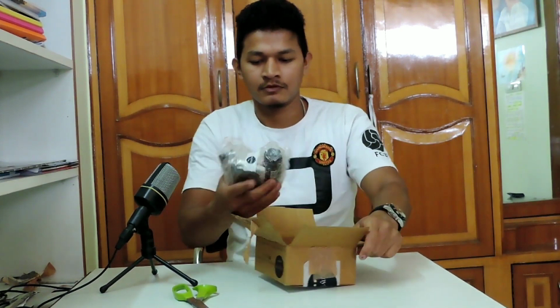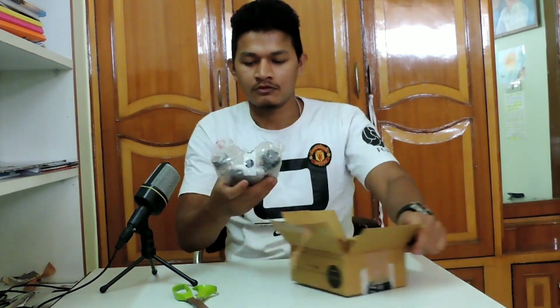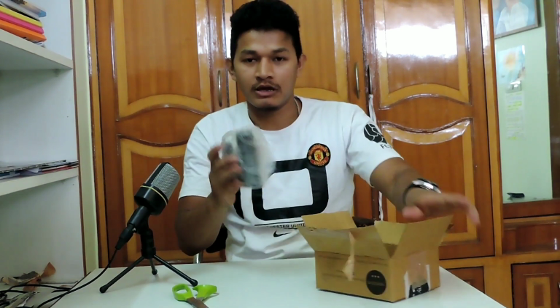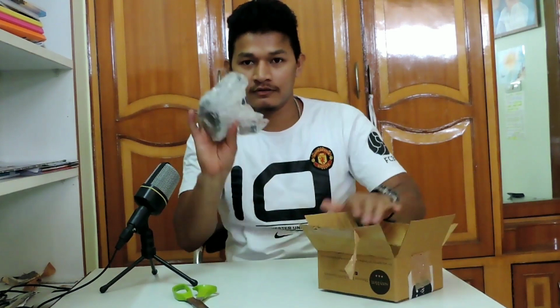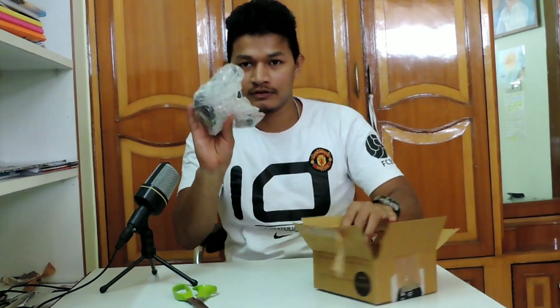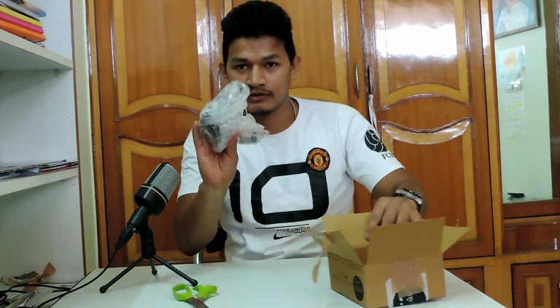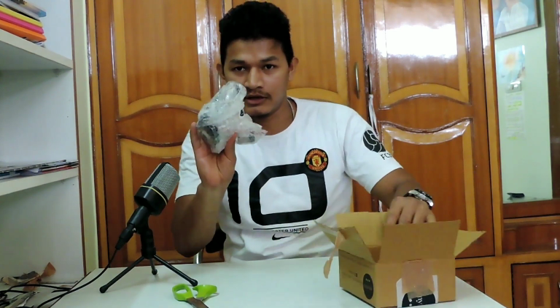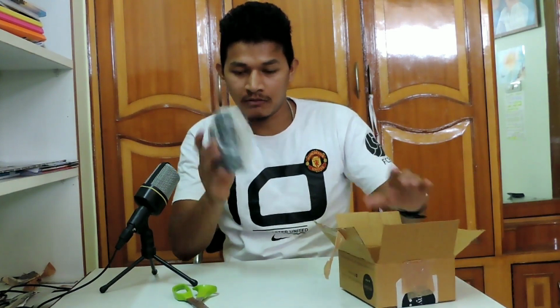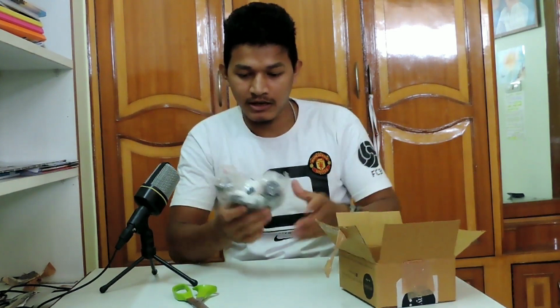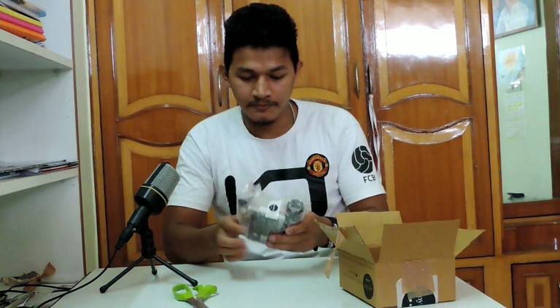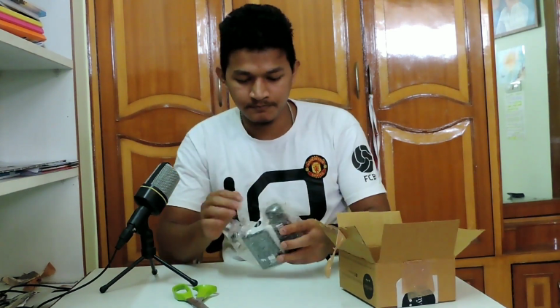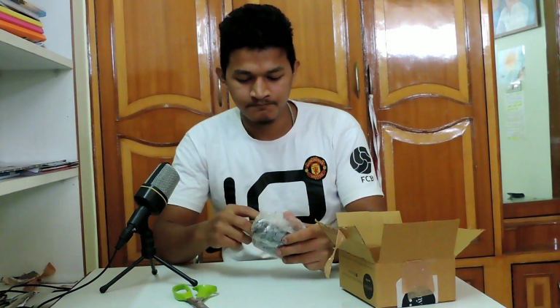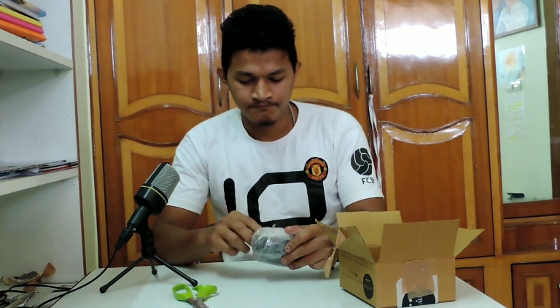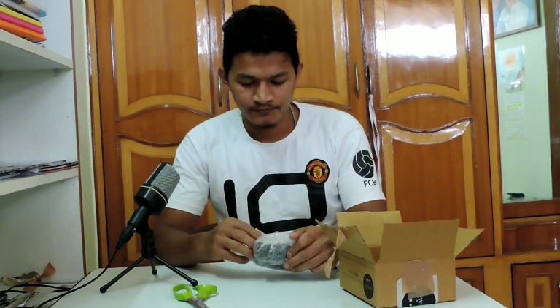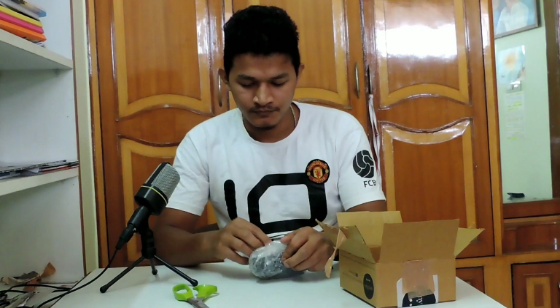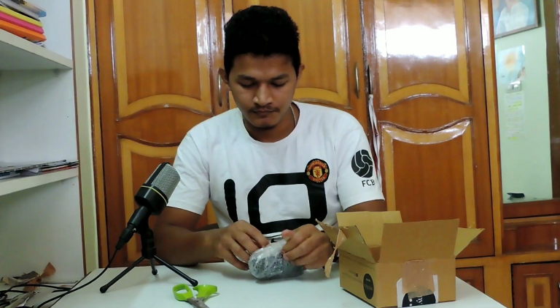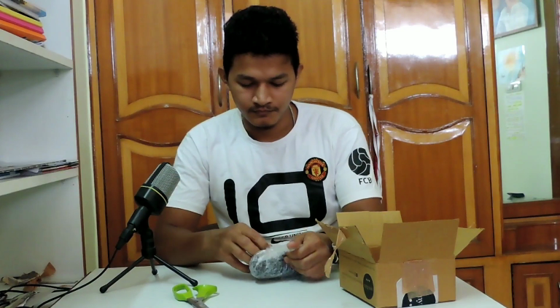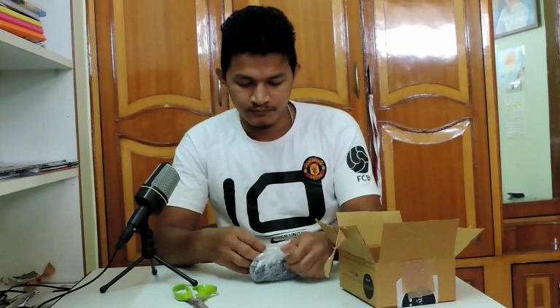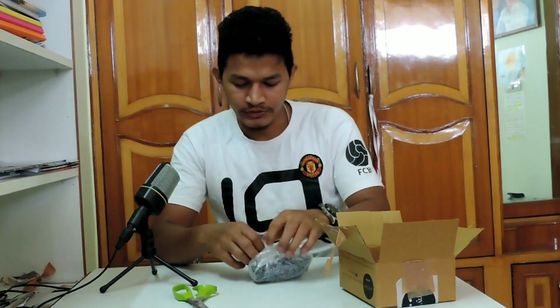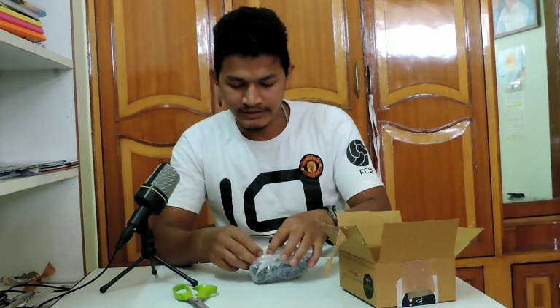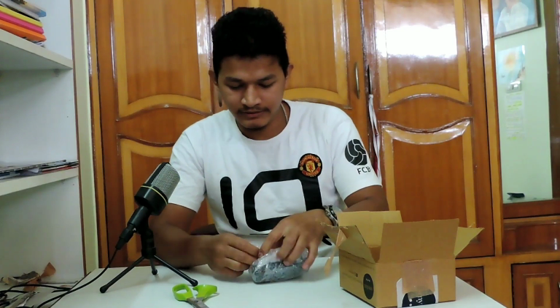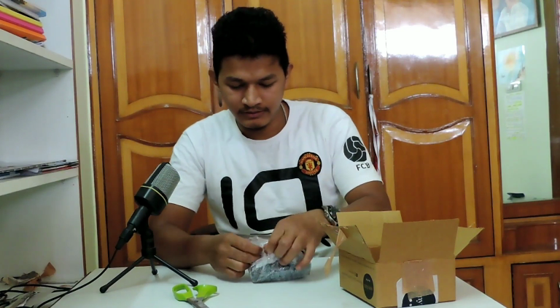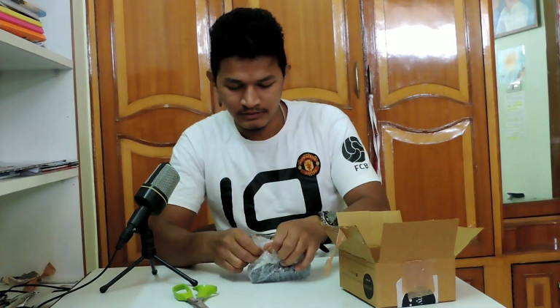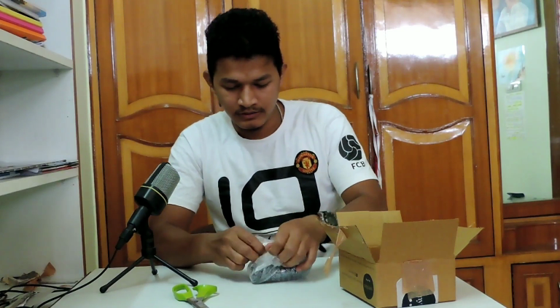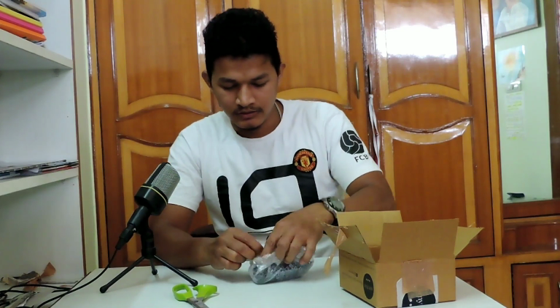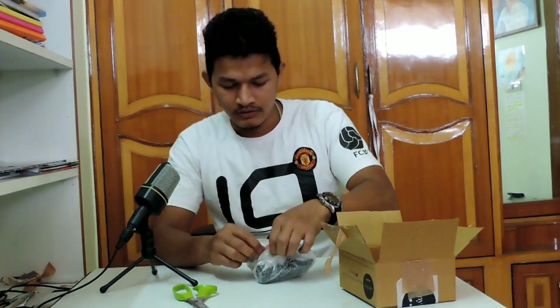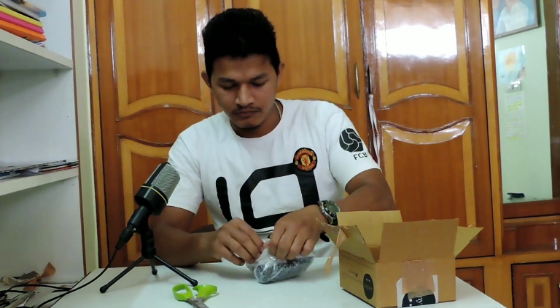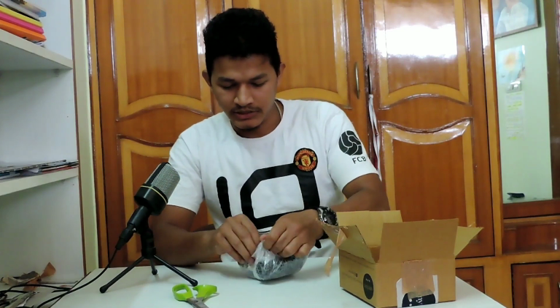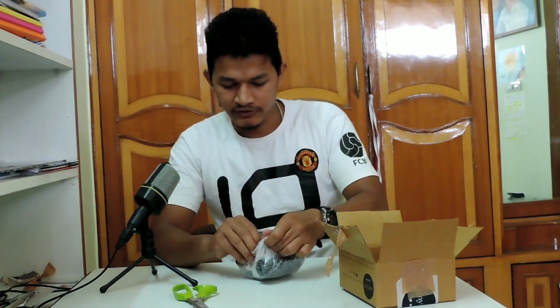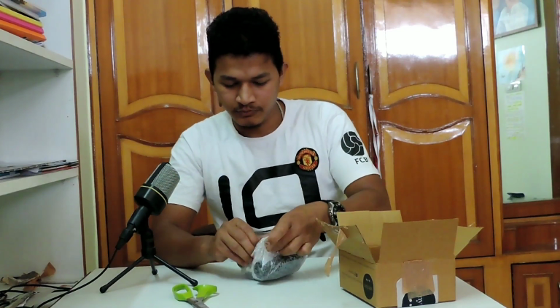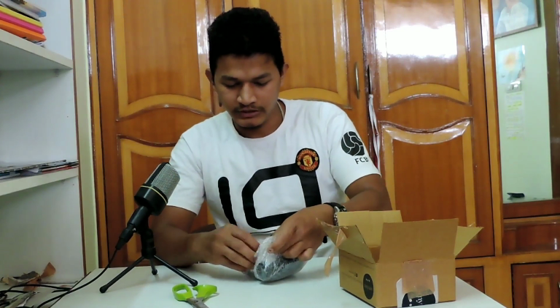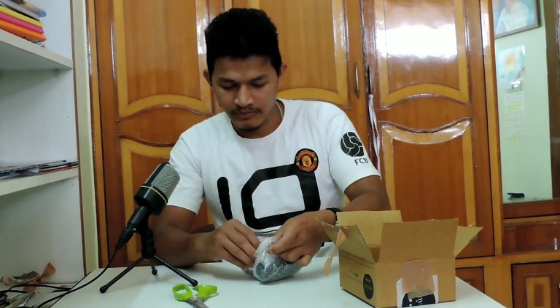So guys, this is my product. I have made 6 products.